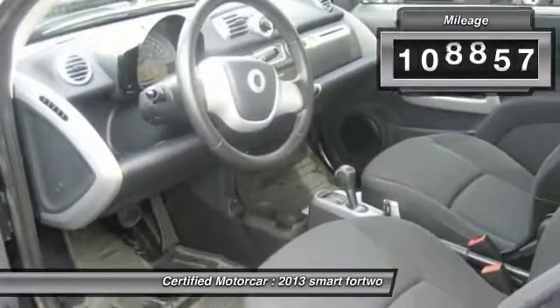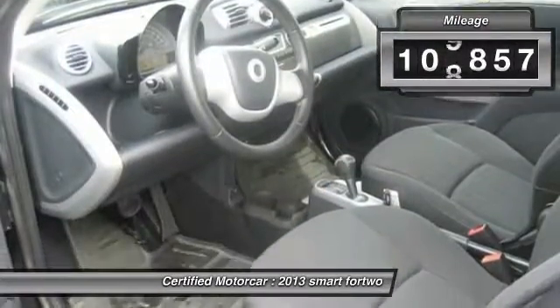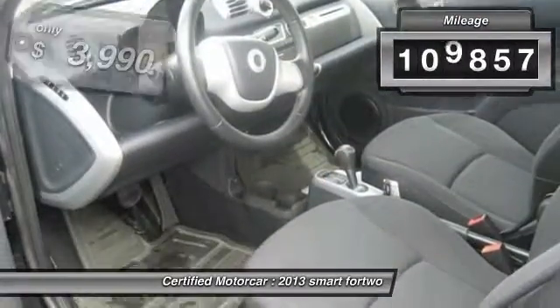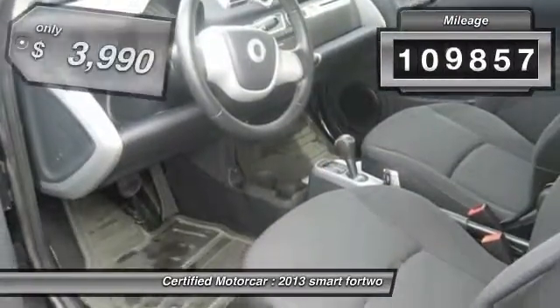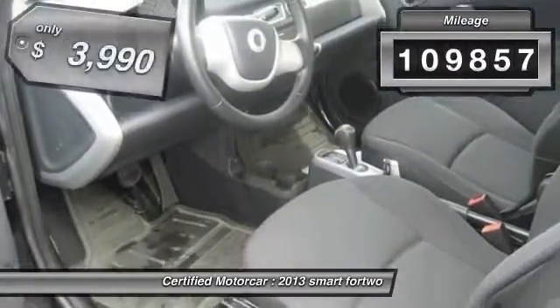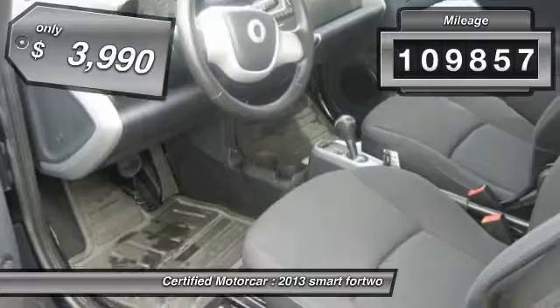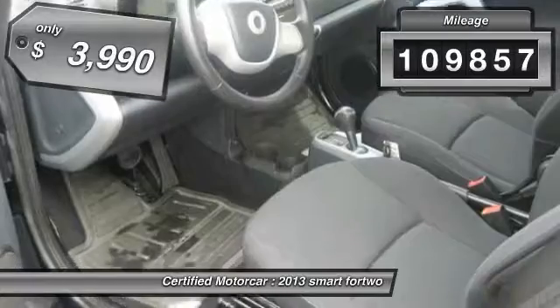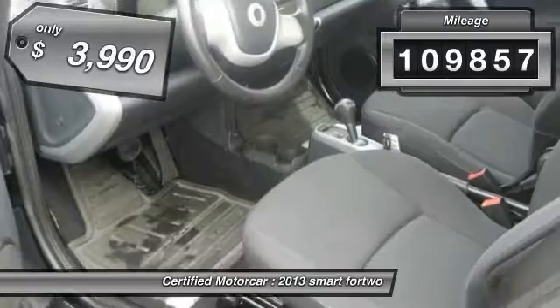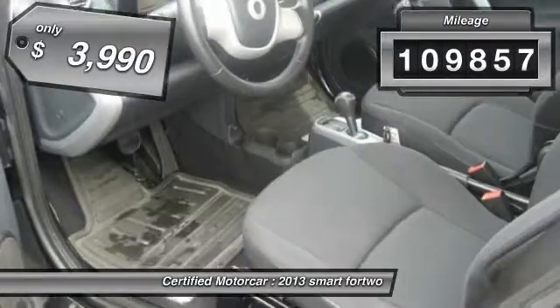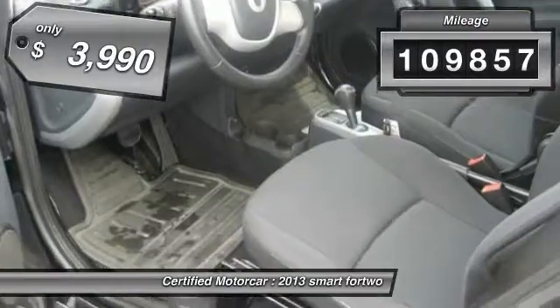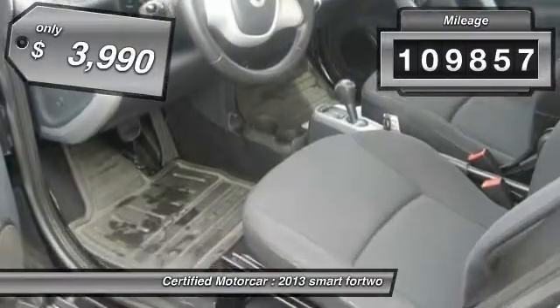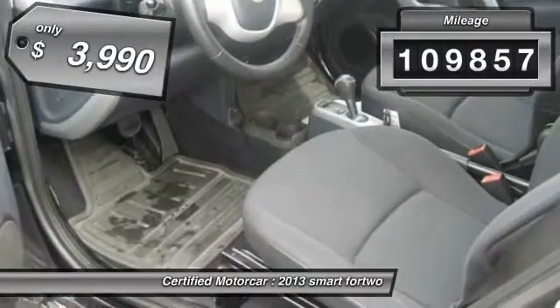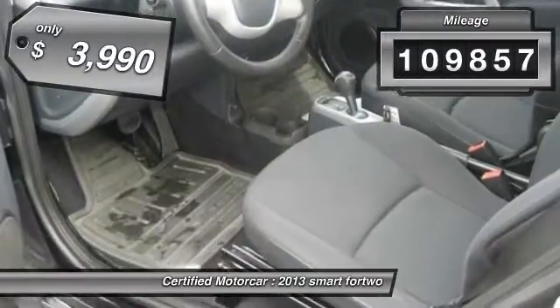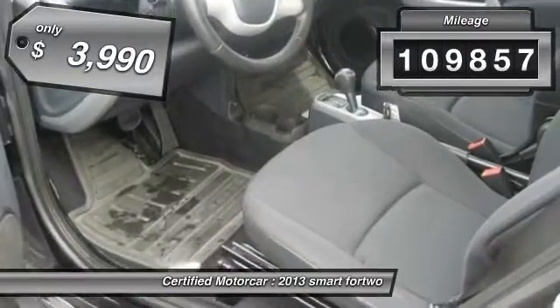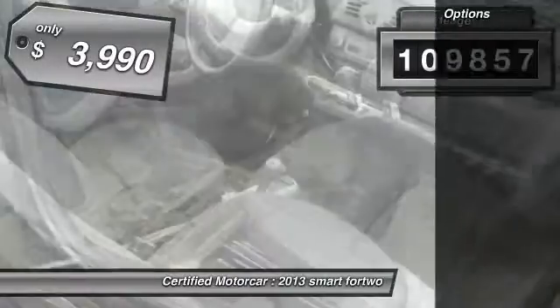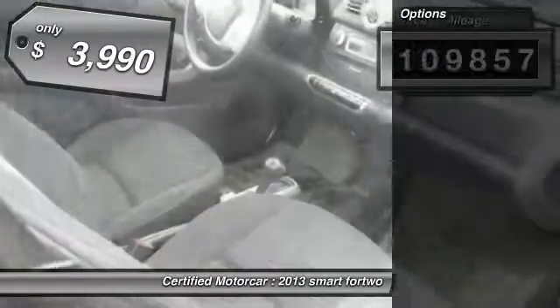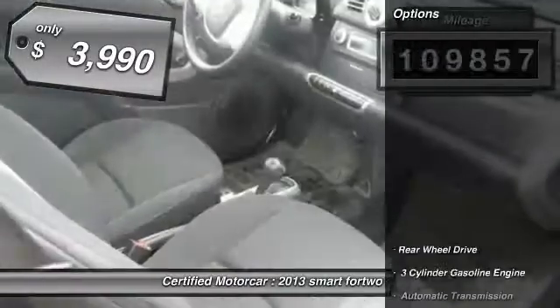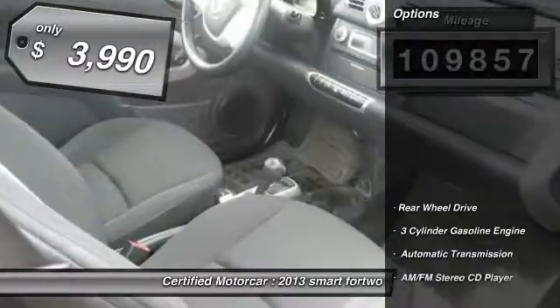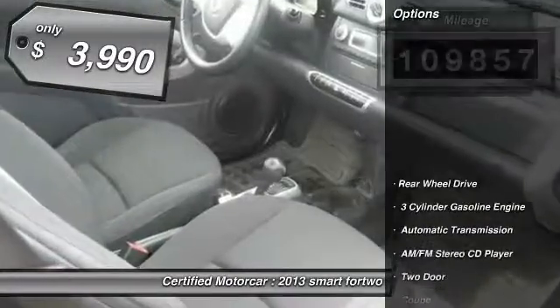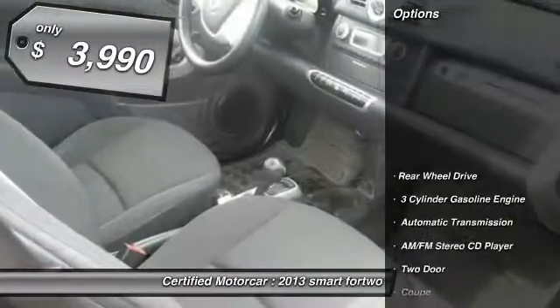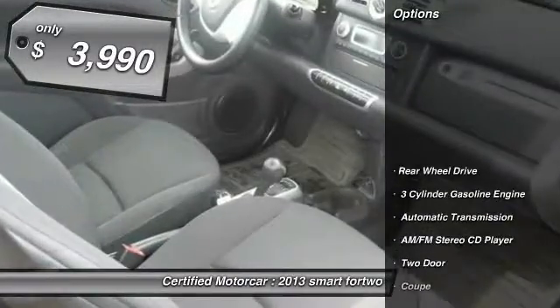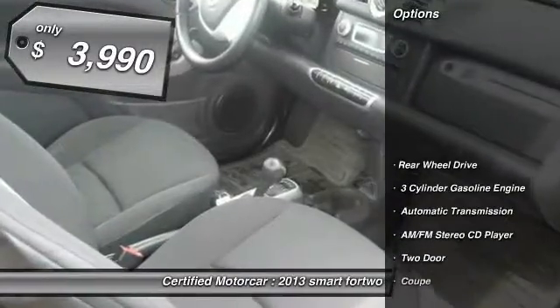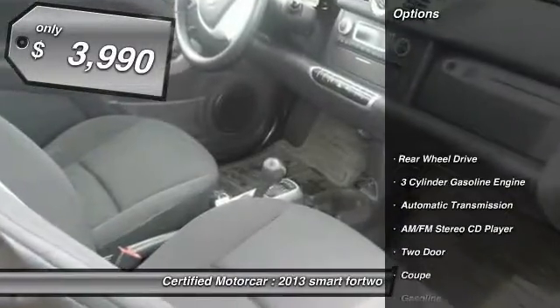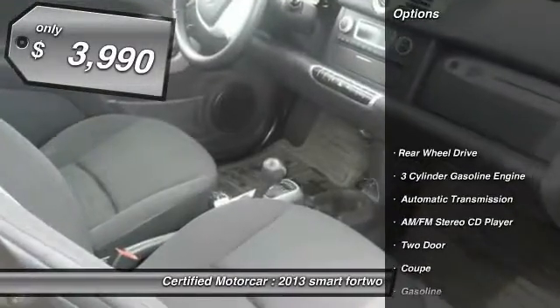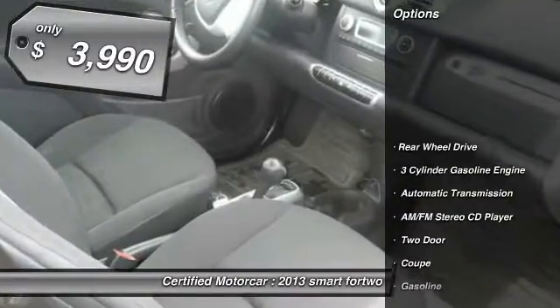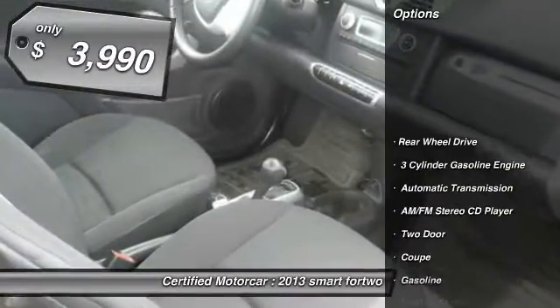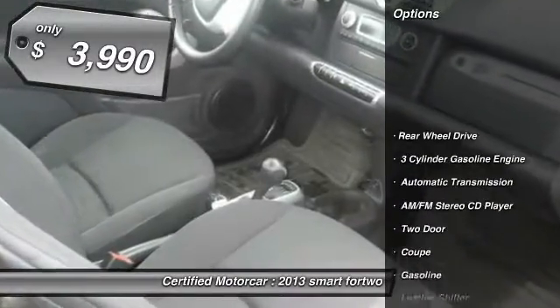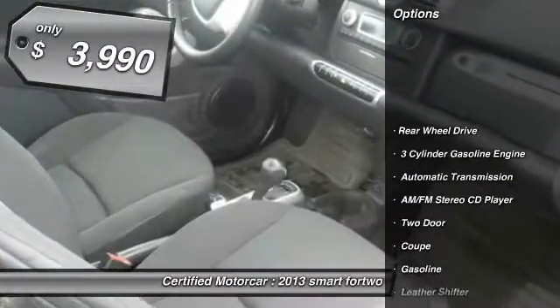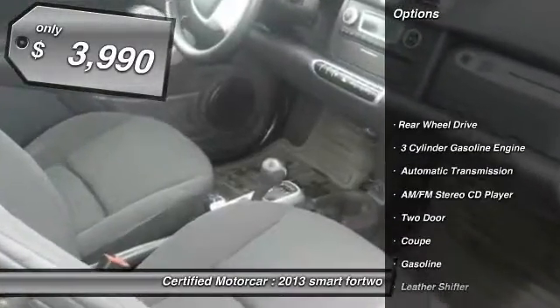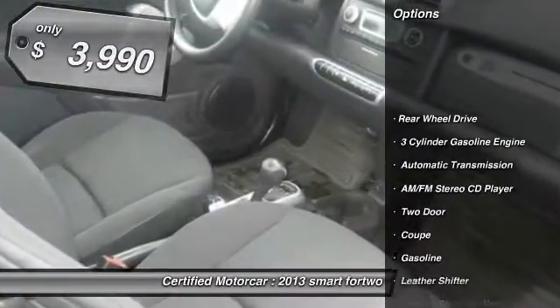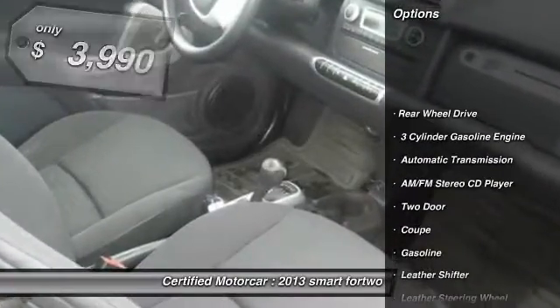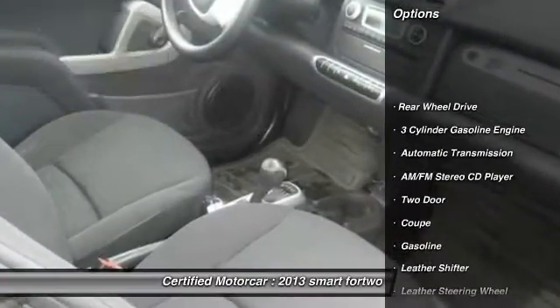This vehicle has less than 110,000 miles and is priced below $5,000.